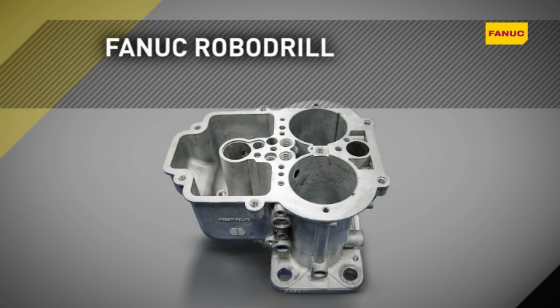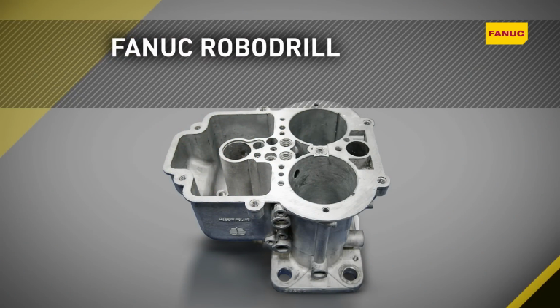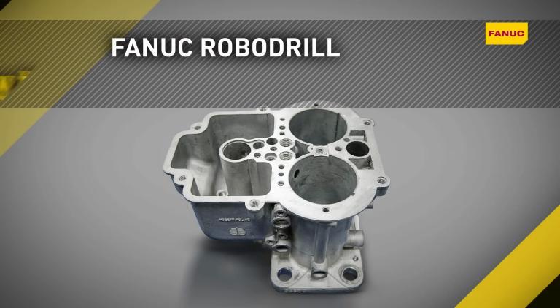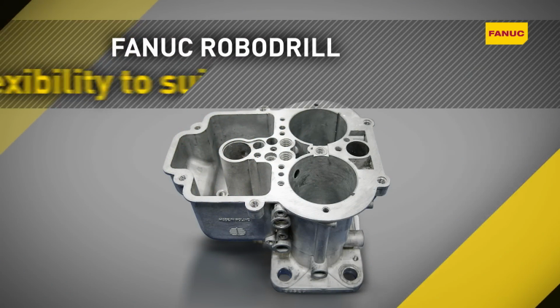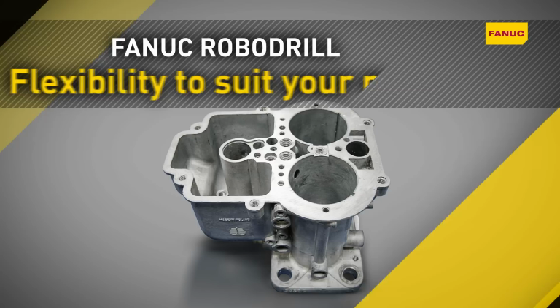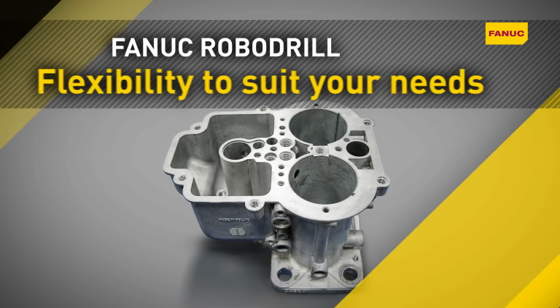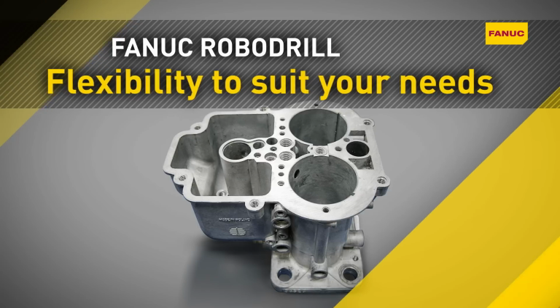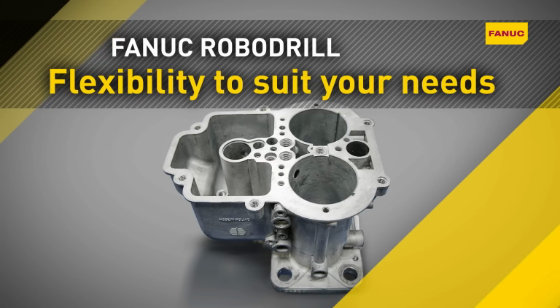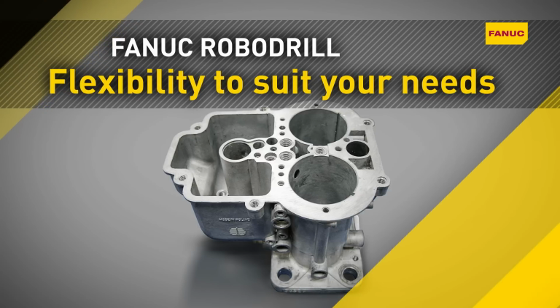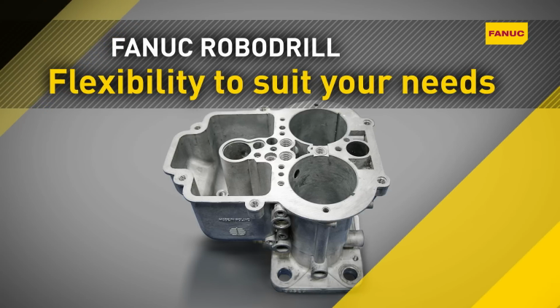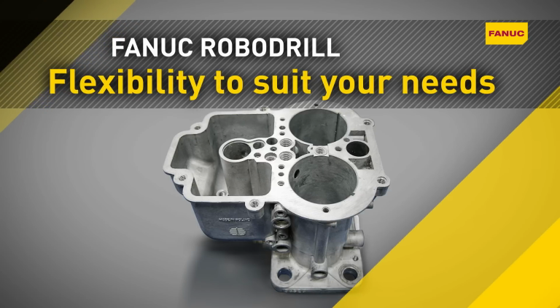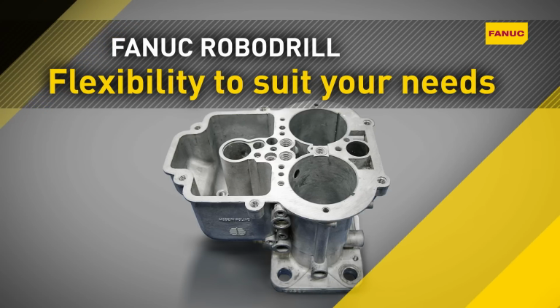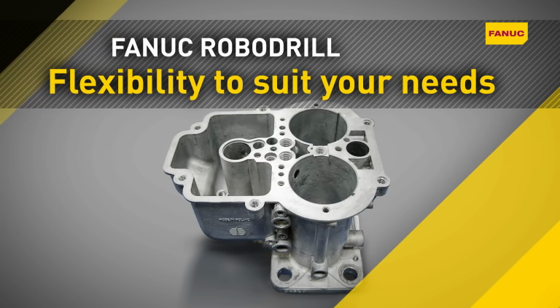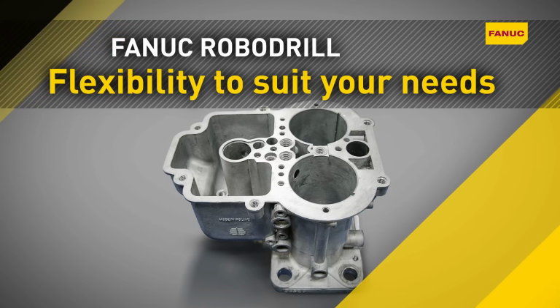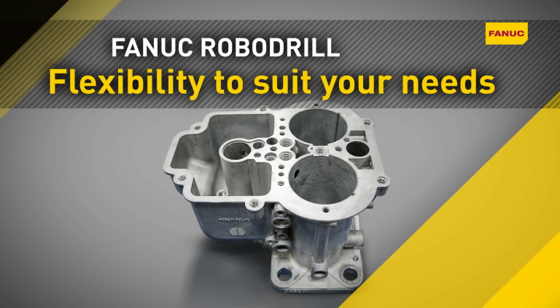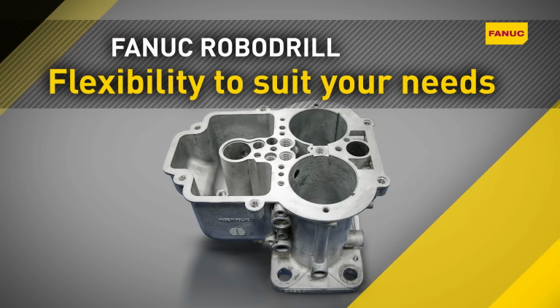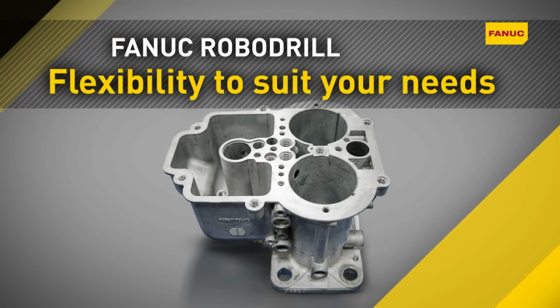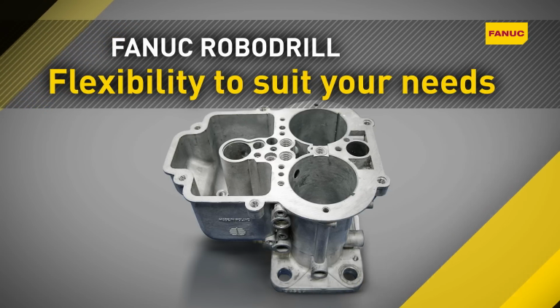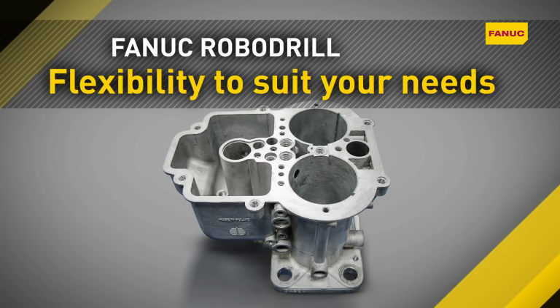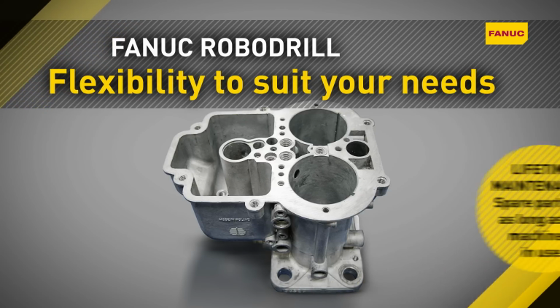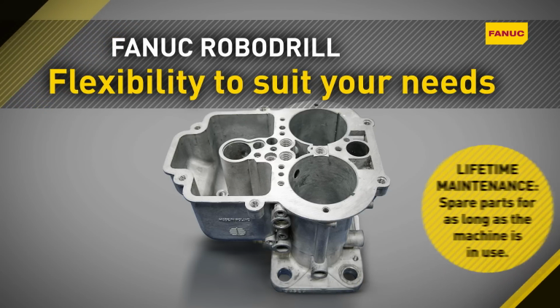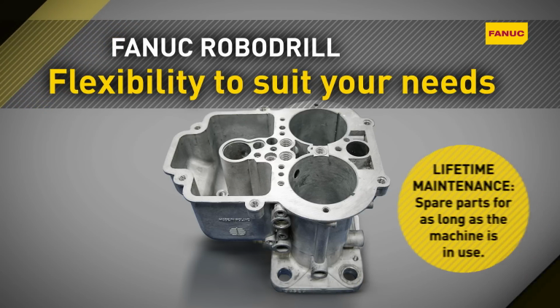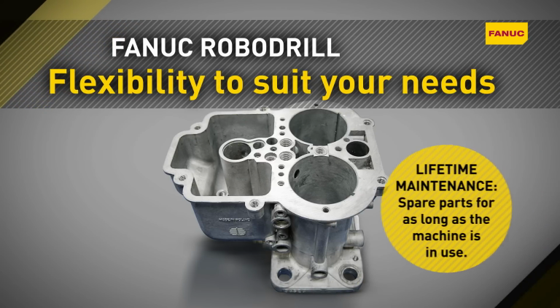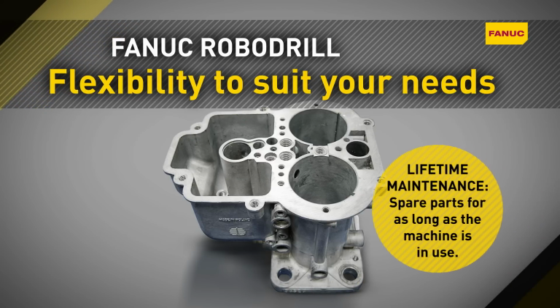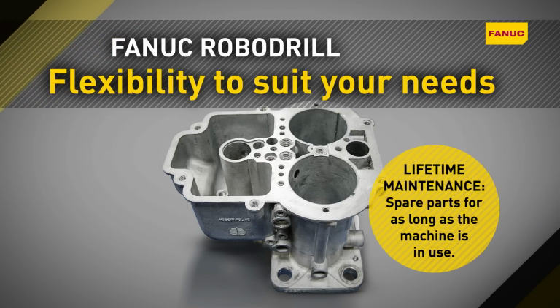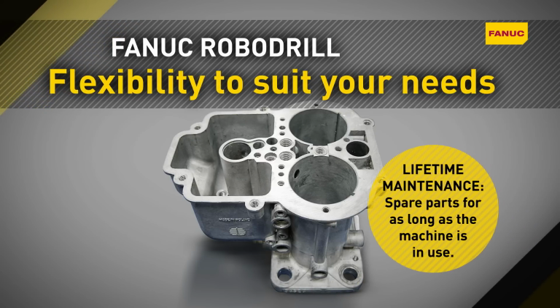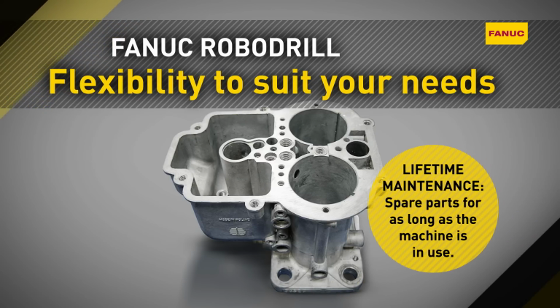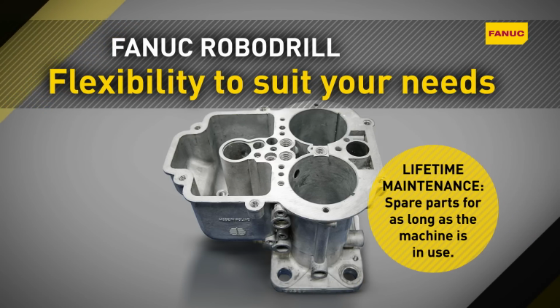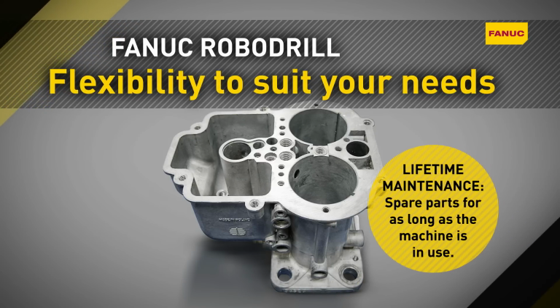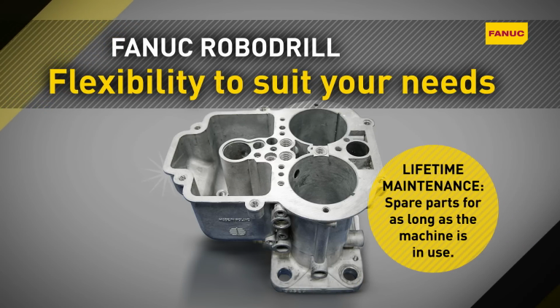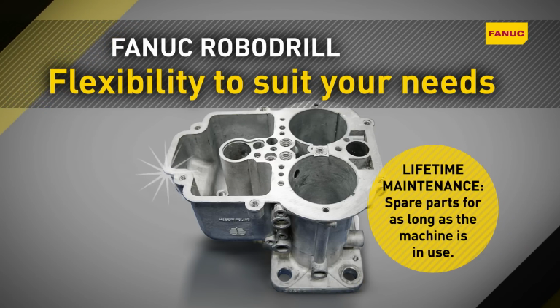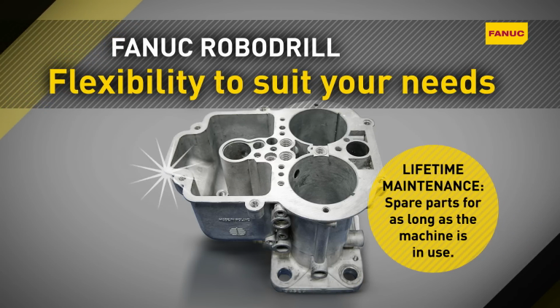Fanuc RoboDrill. Flexibility to suit your needs from the best-selling machine in its class.